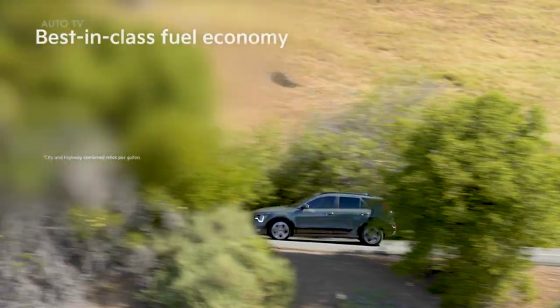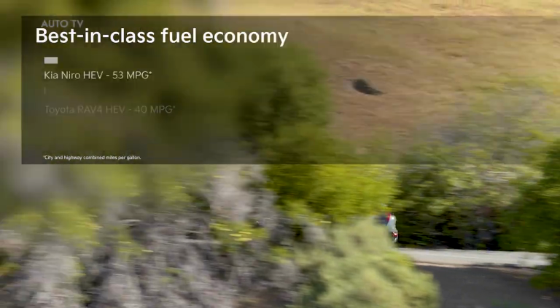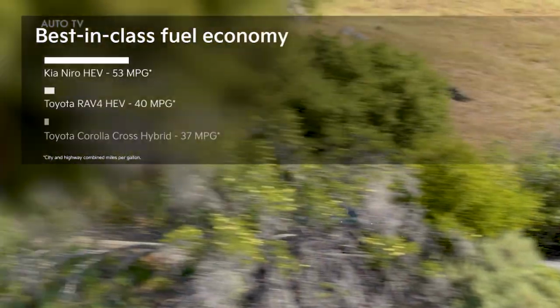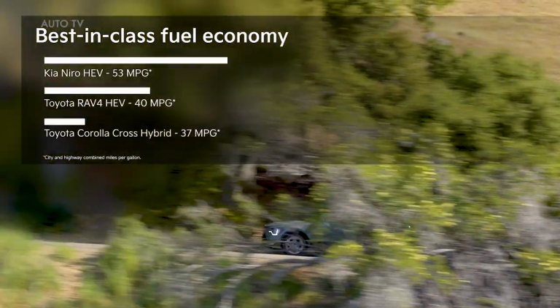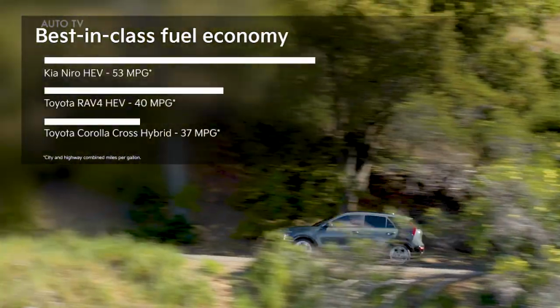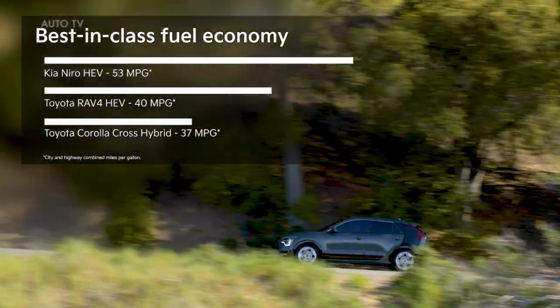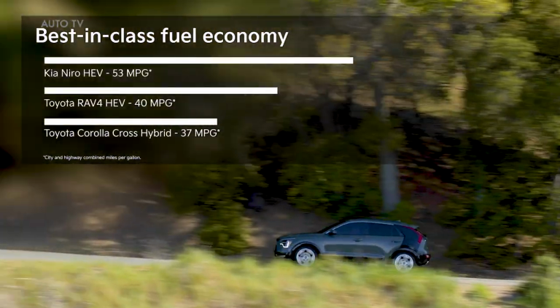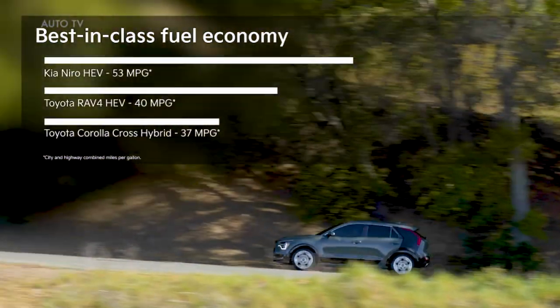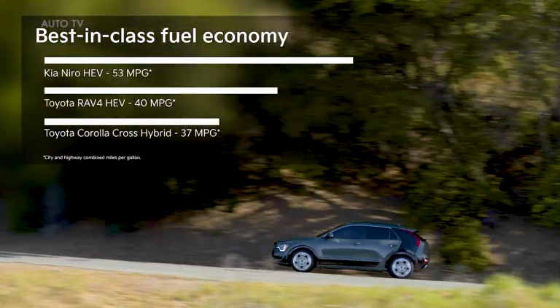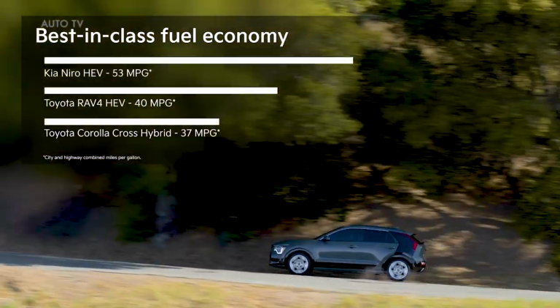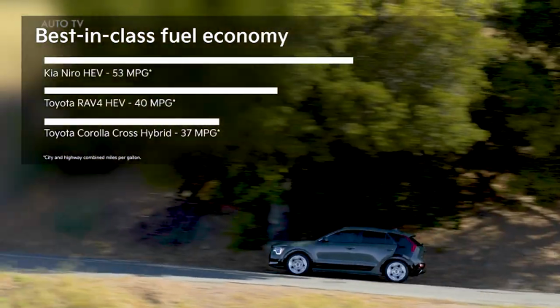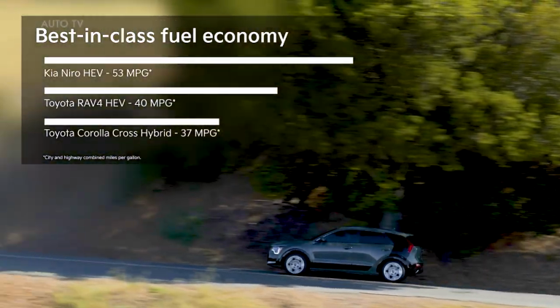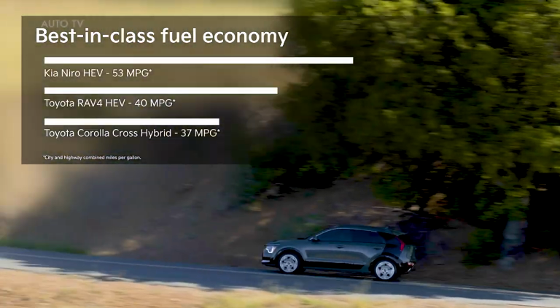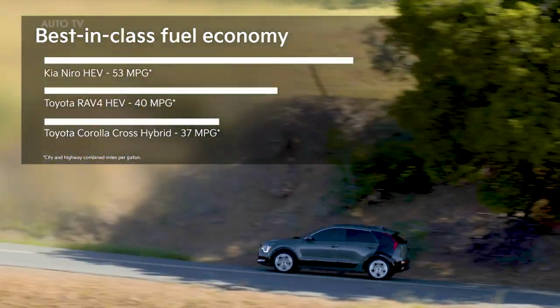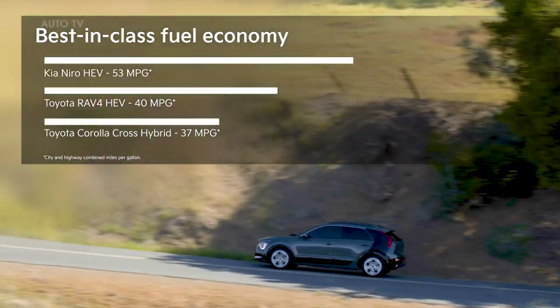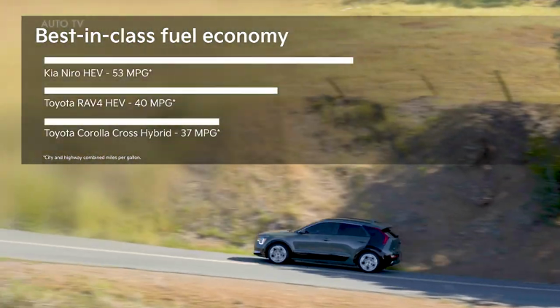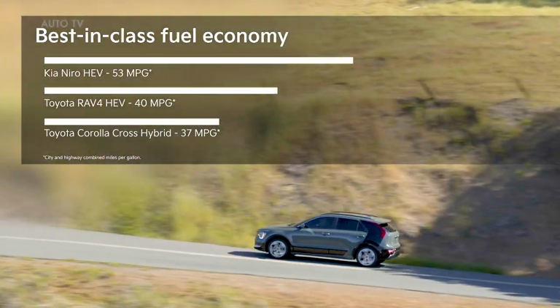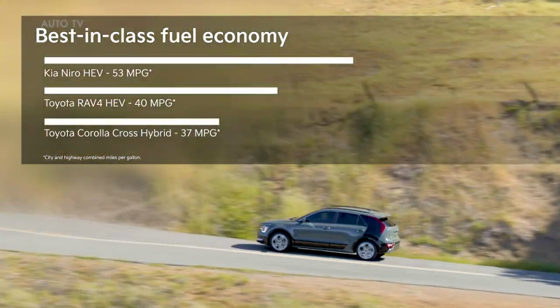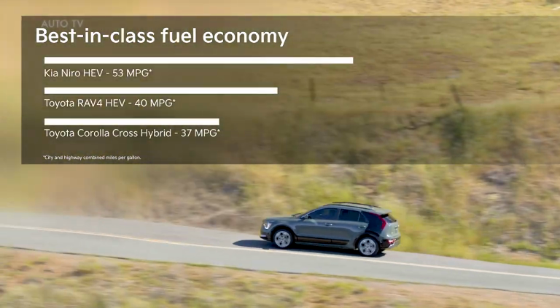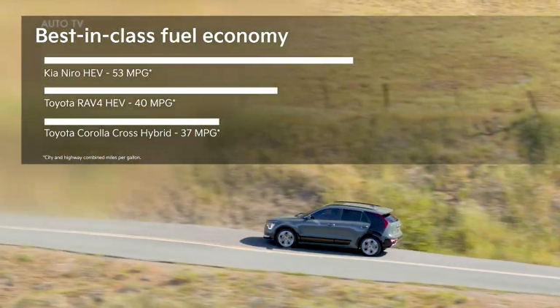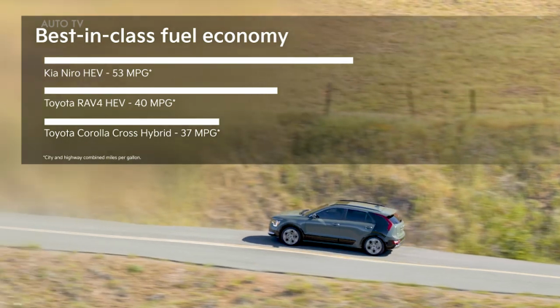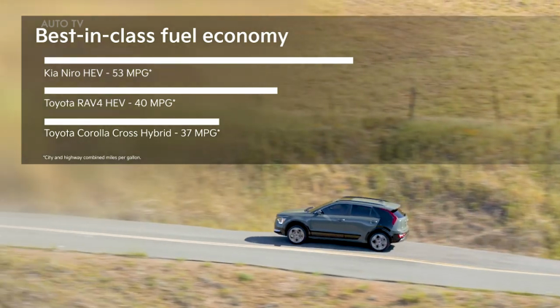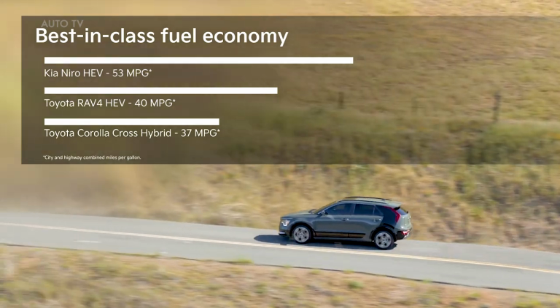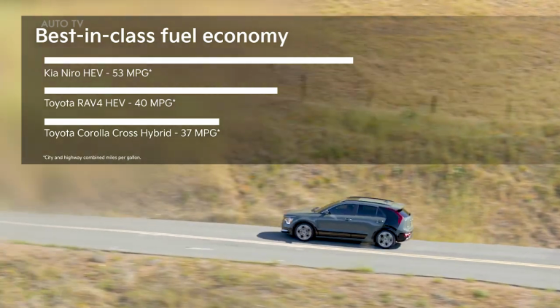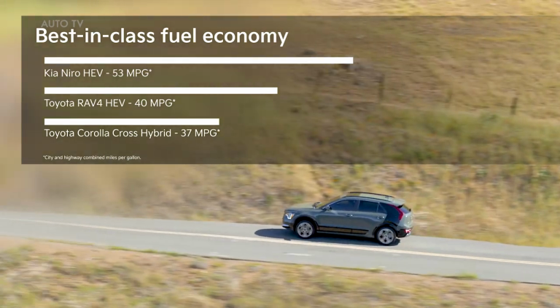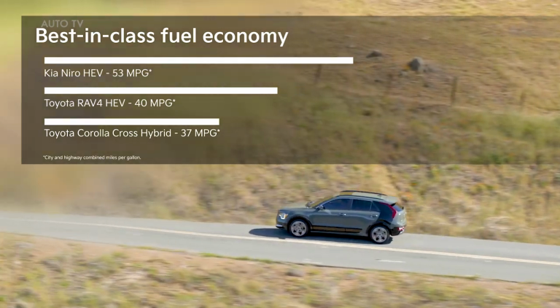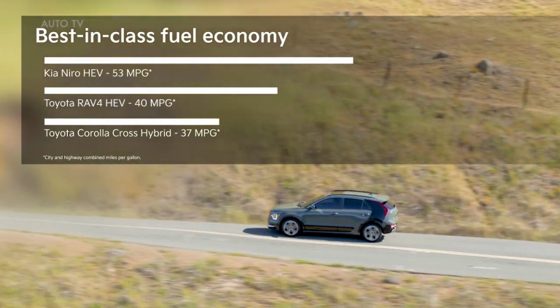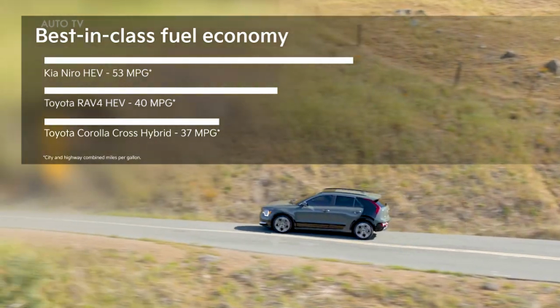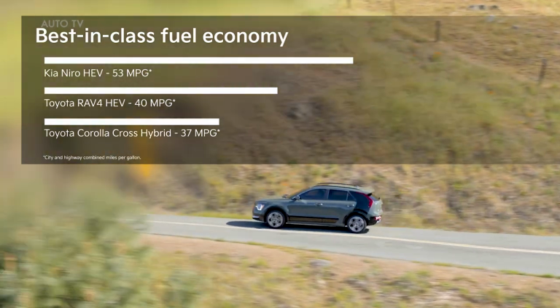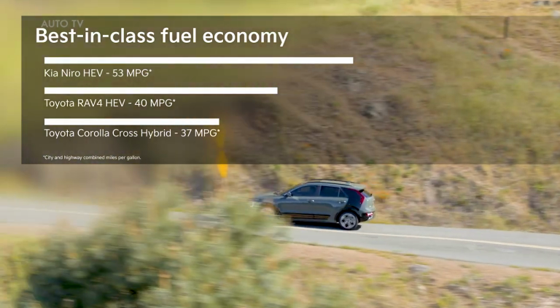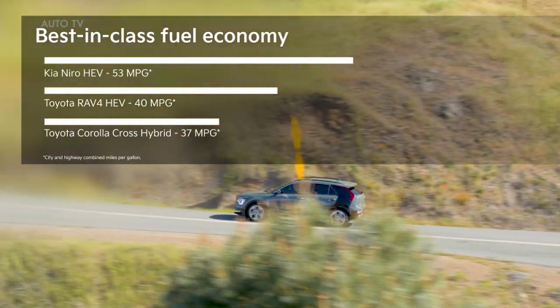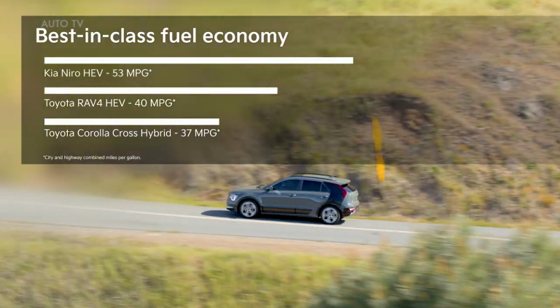Corolla Cross Hybrid promises only 37 miles per gallon combined, and the RAV4 HEV delivers just 40.